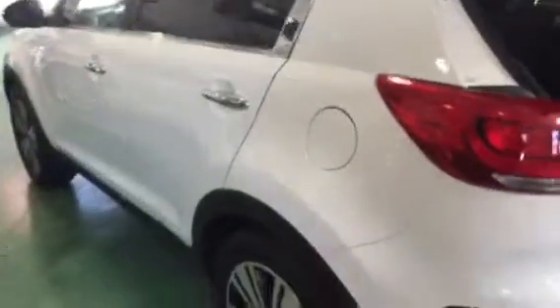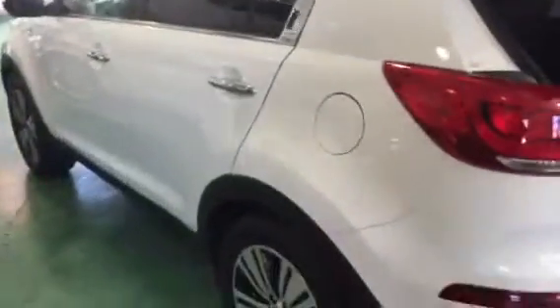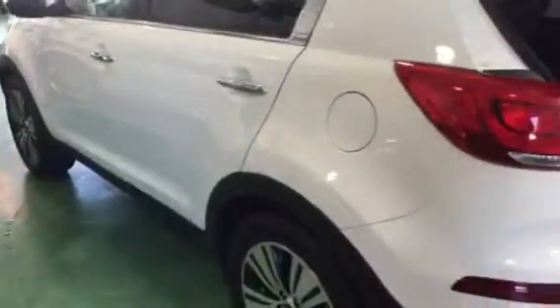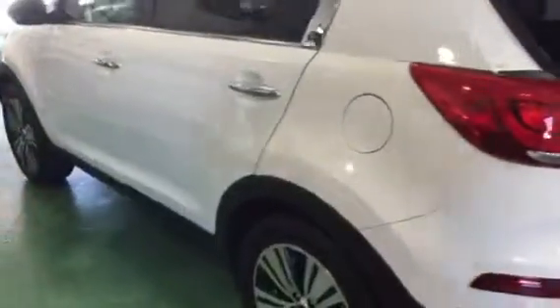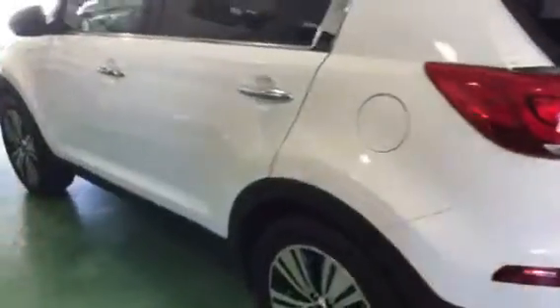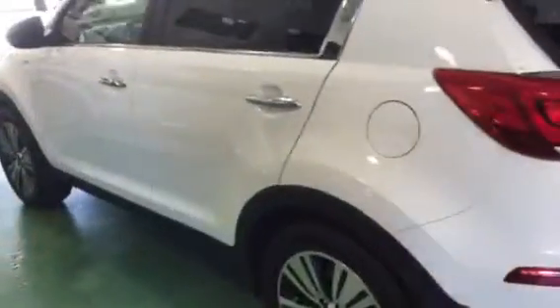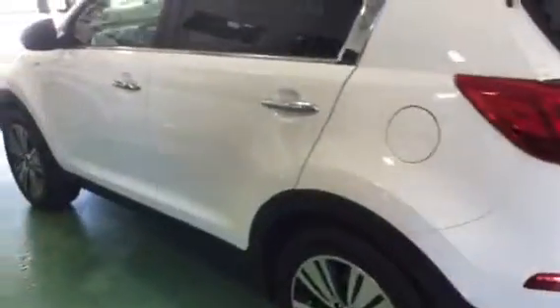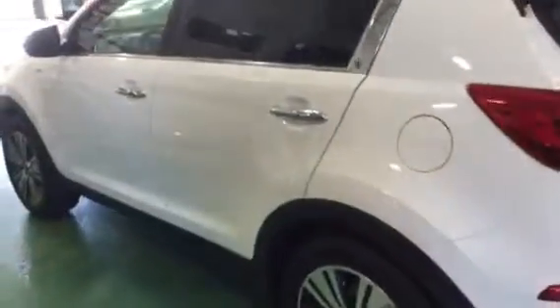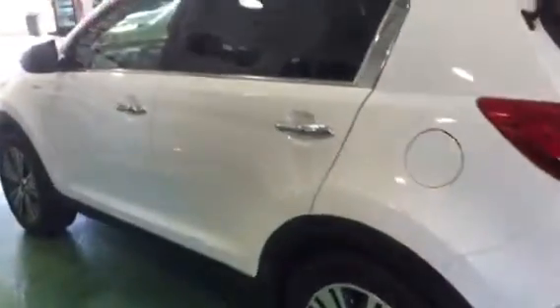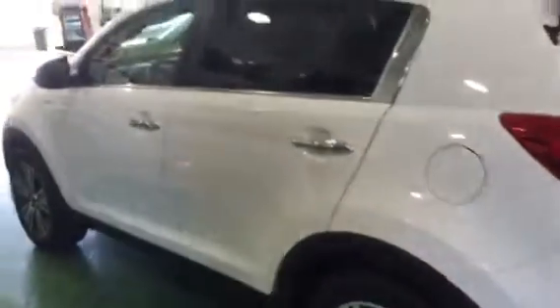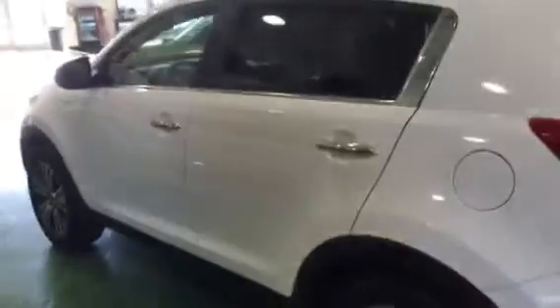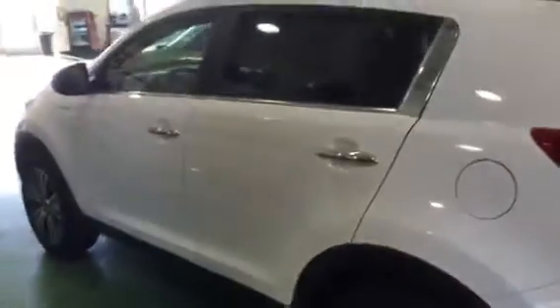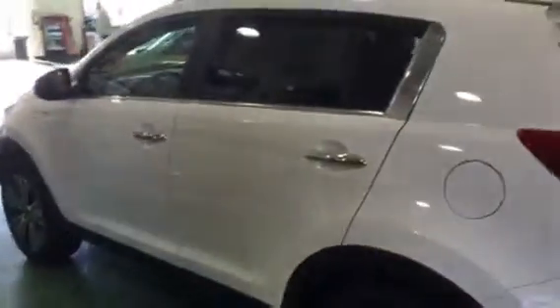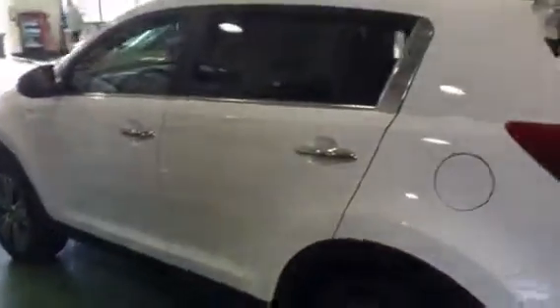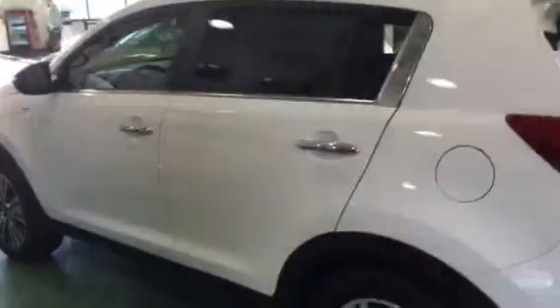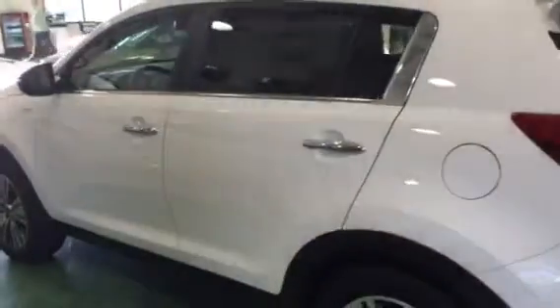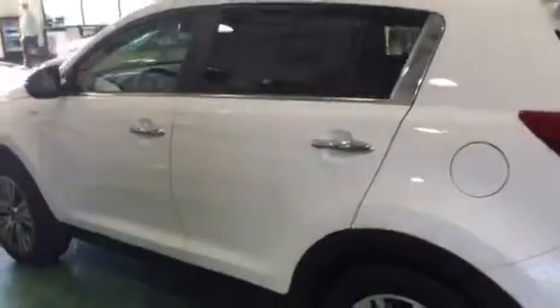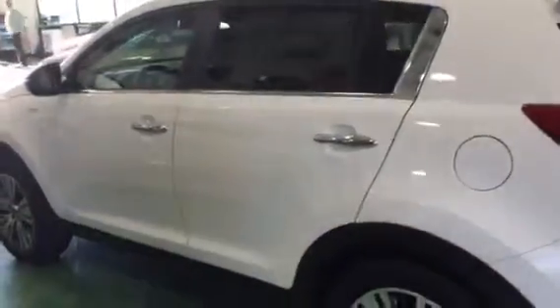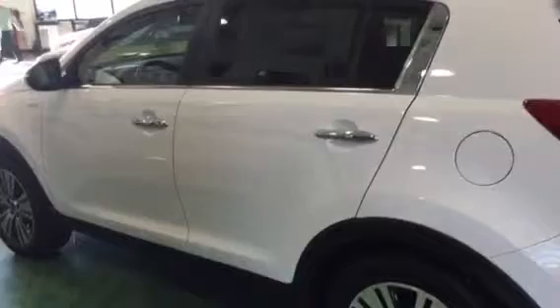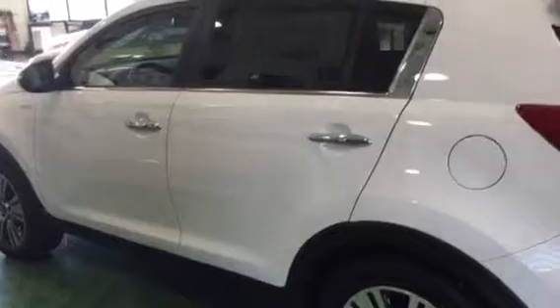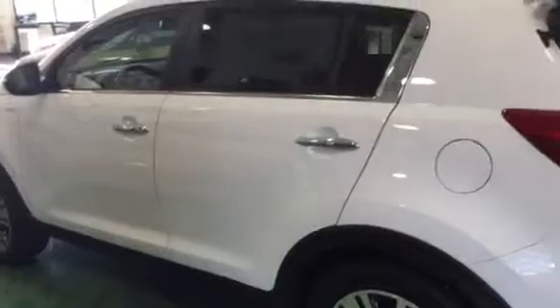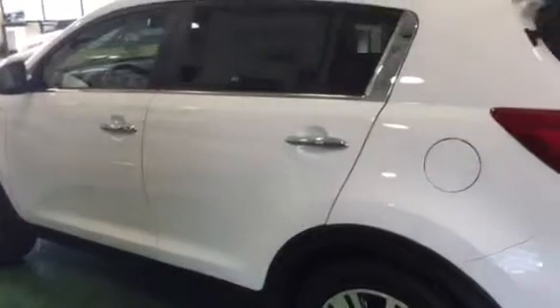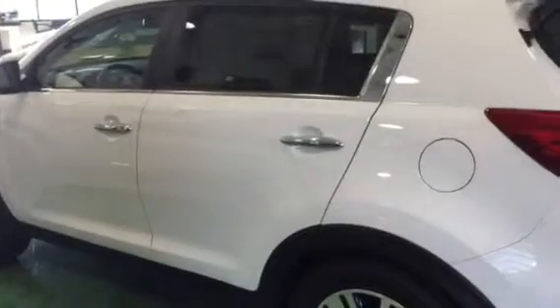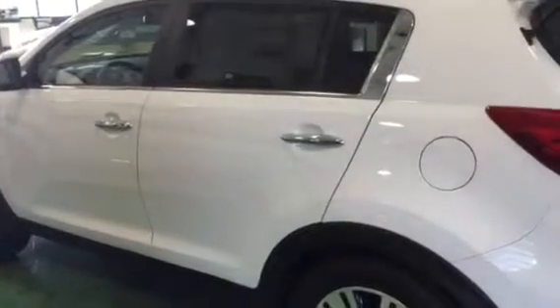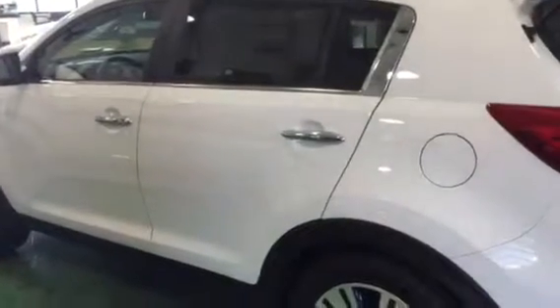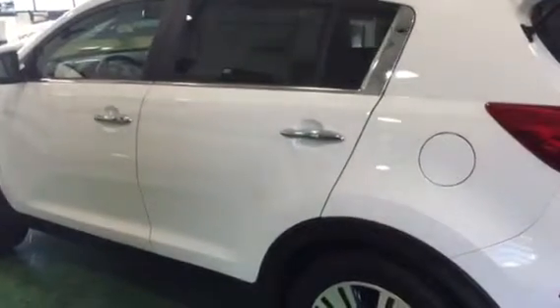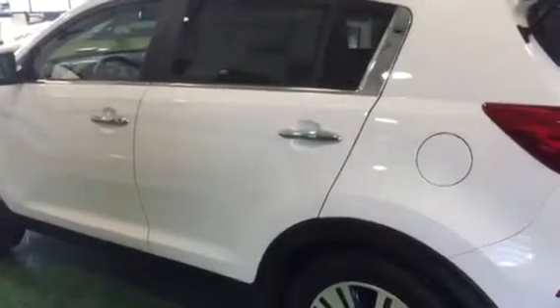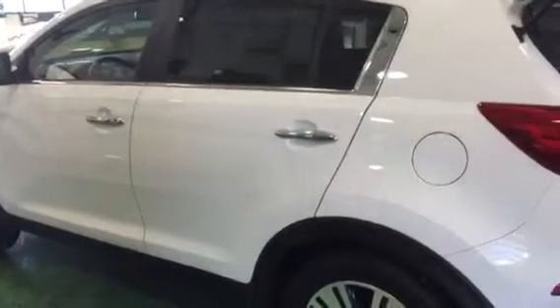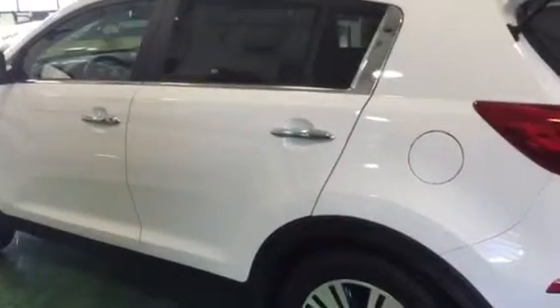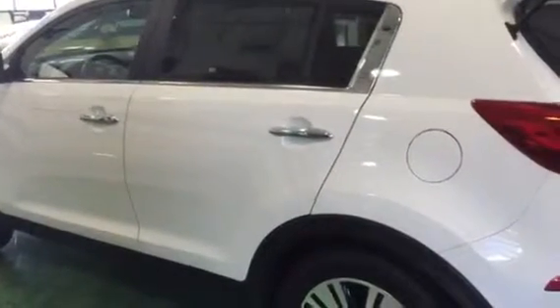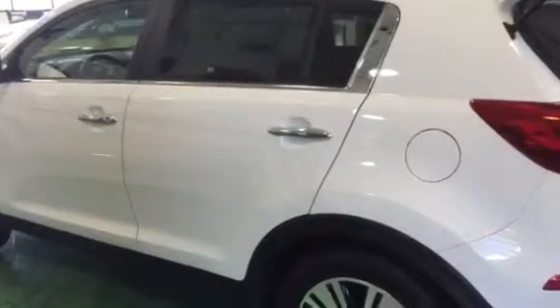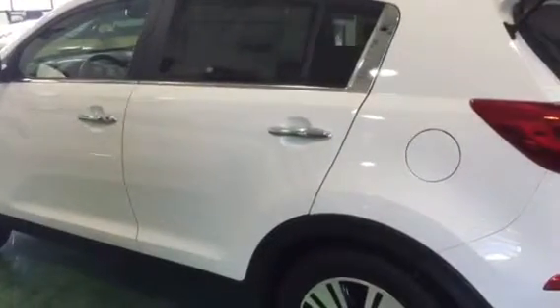I'd love to set up a time that you can come take a look at it in person. Just give me a call when you have a minute. My name is Scott Garner — 801-444-2277.